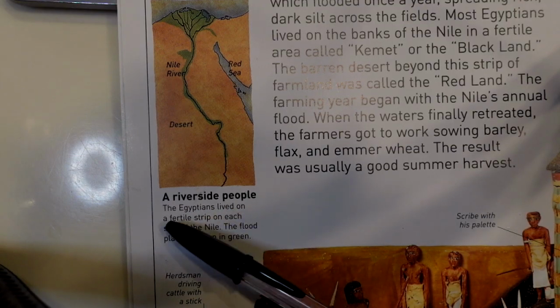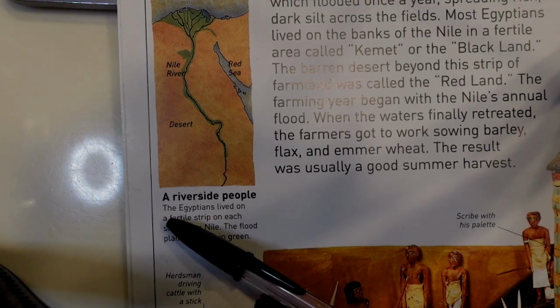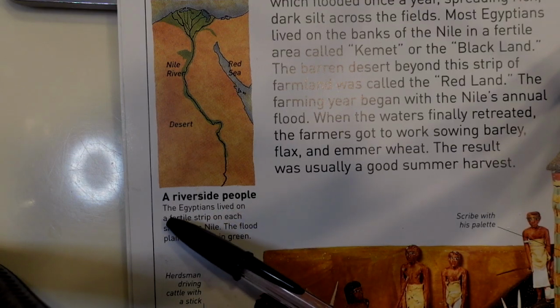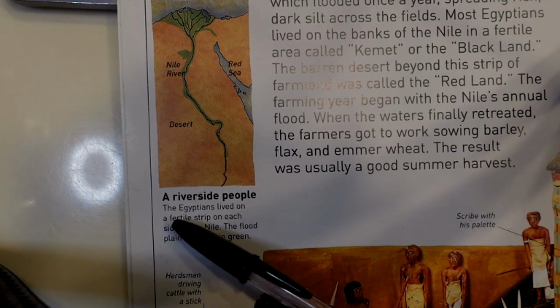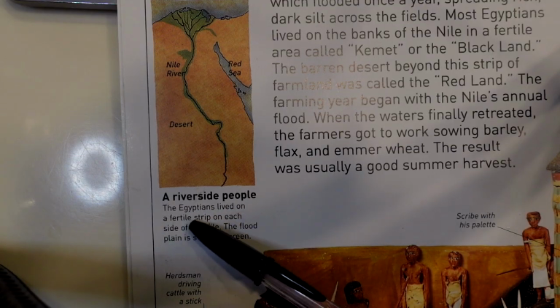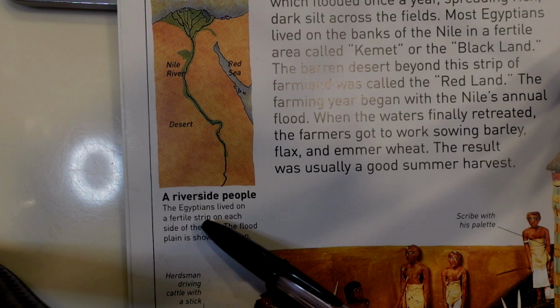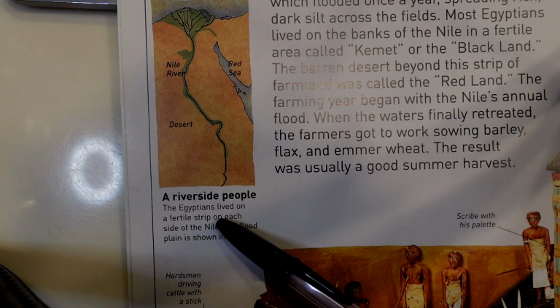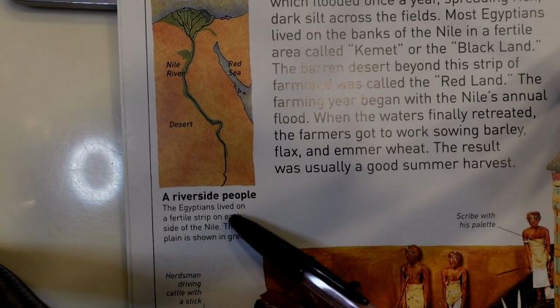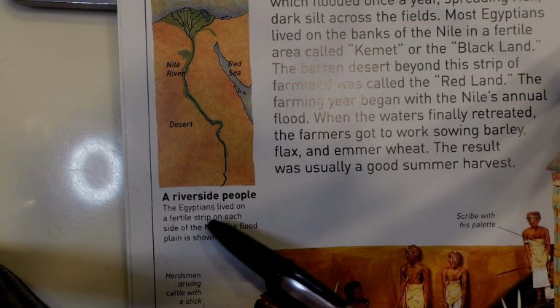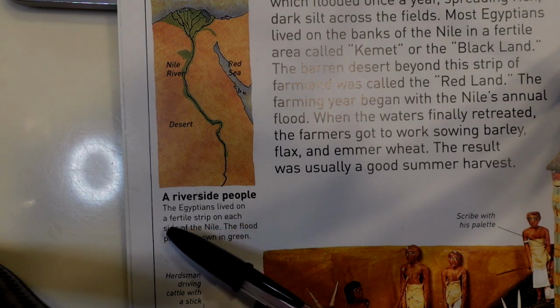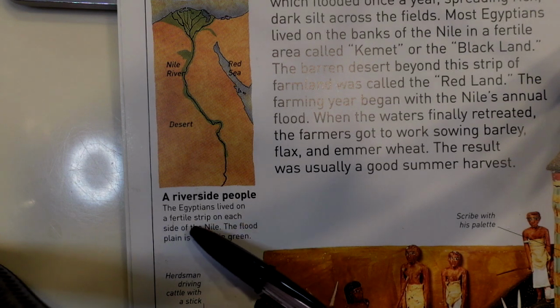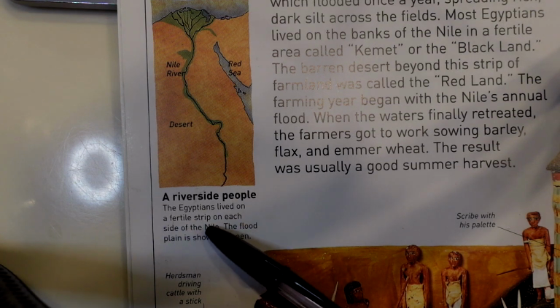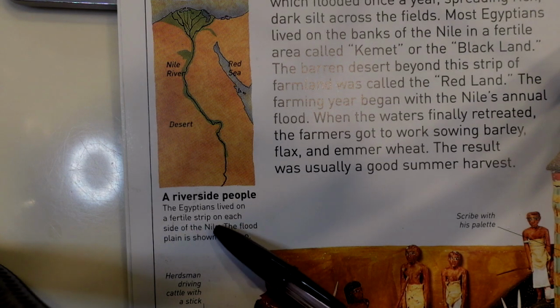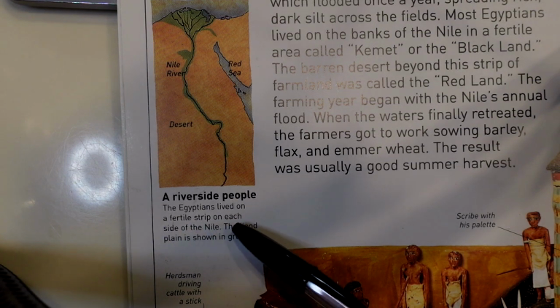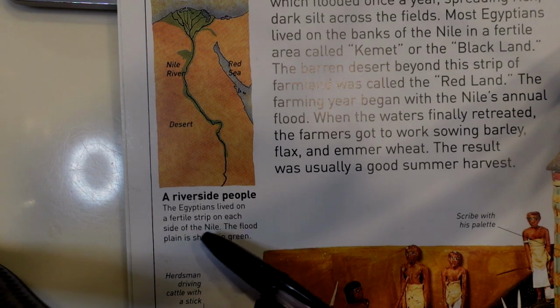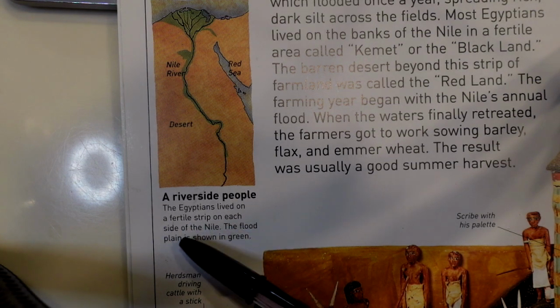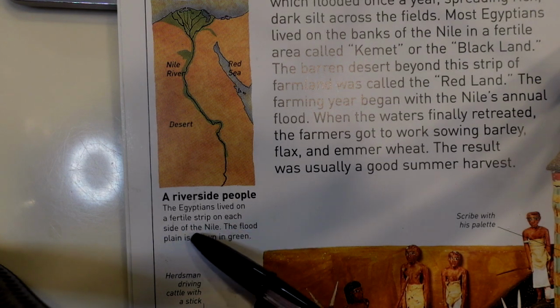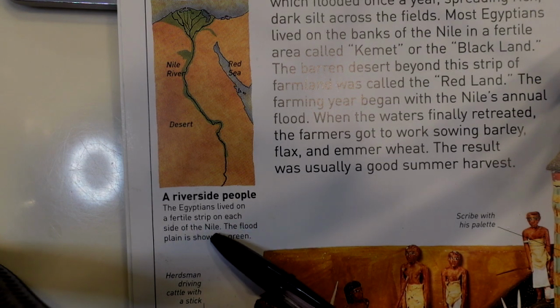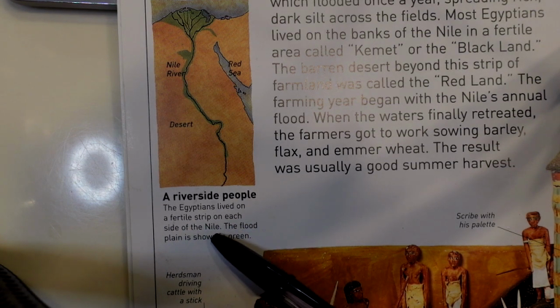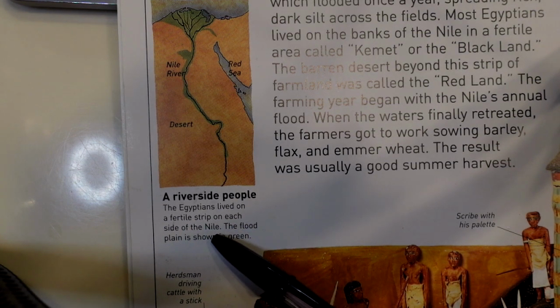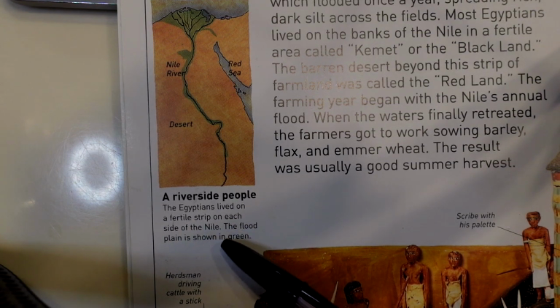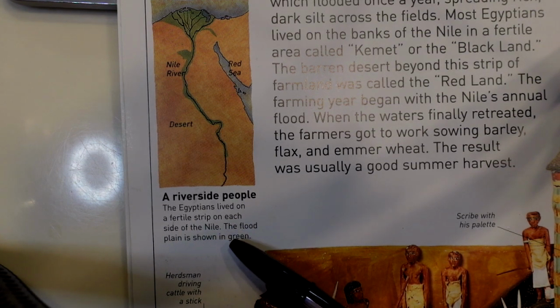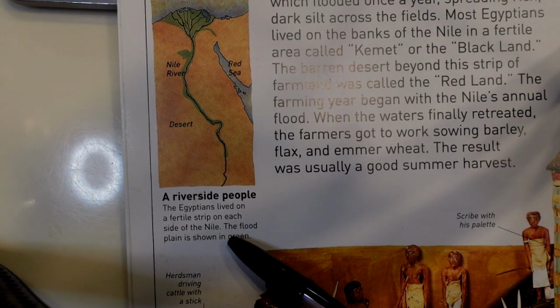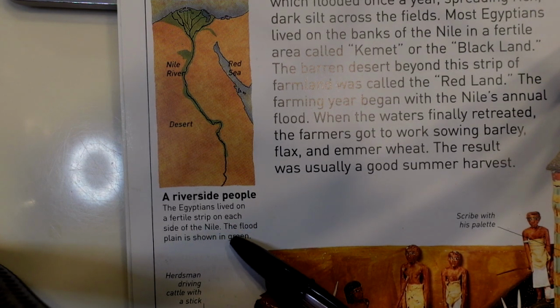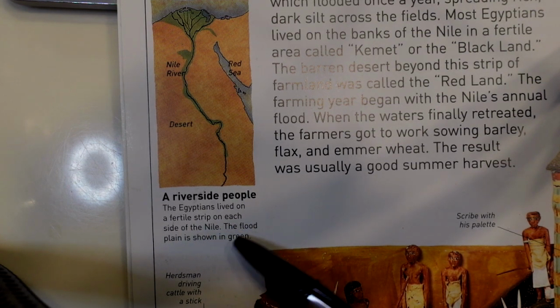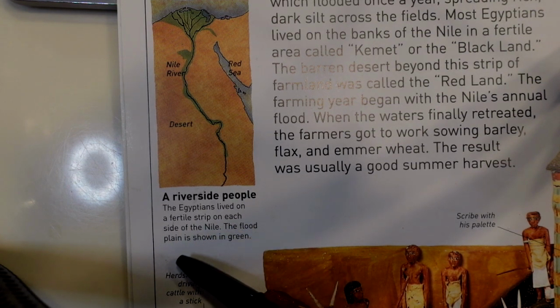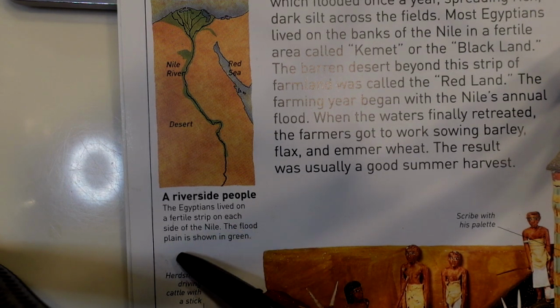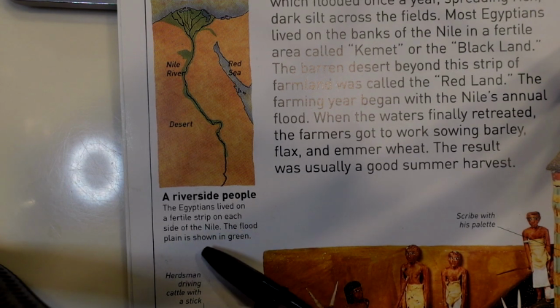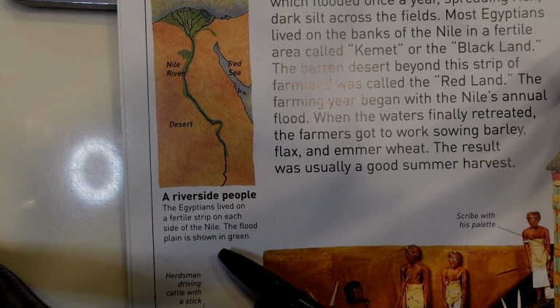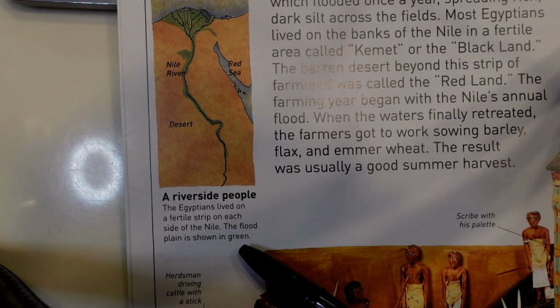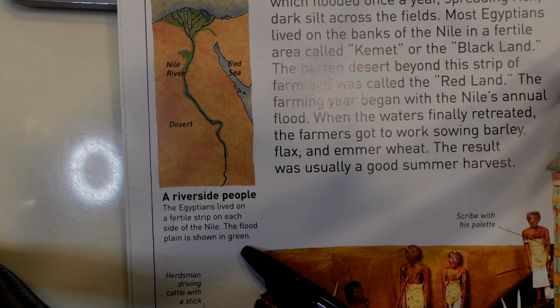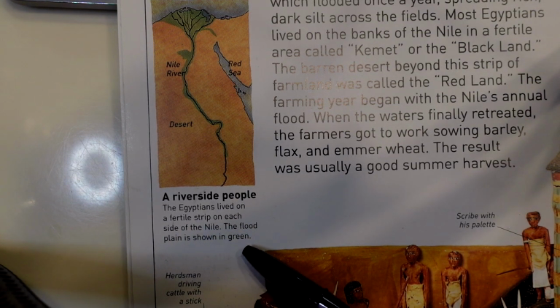The Egyptians lived on a fertile strip on each side of the Nile. The flood plain is shown in green.